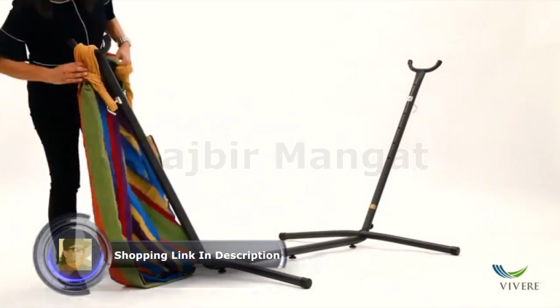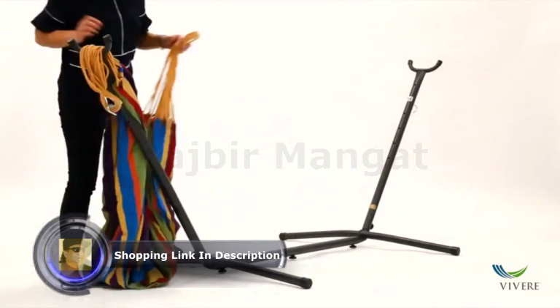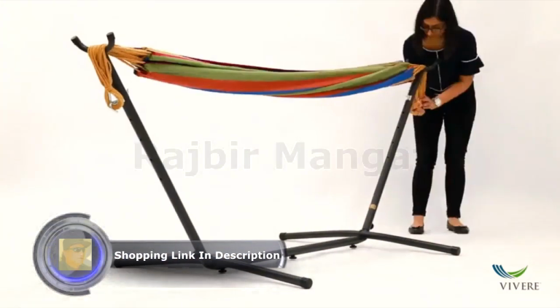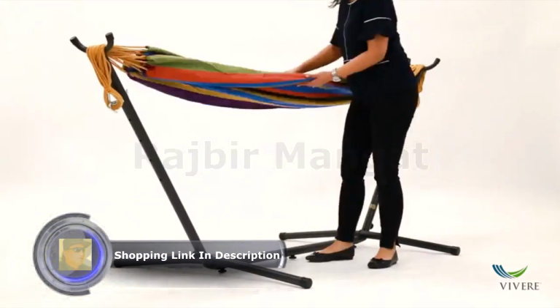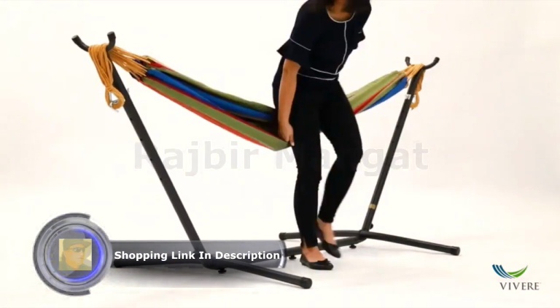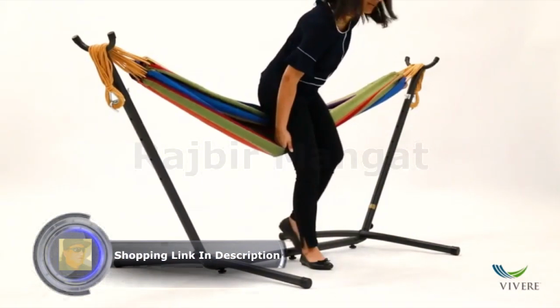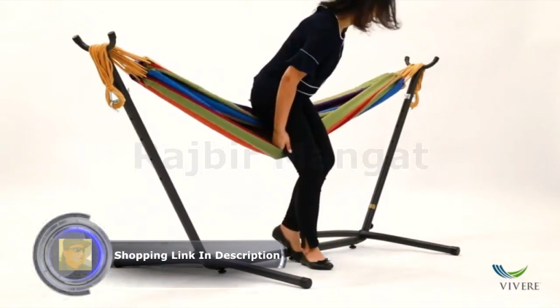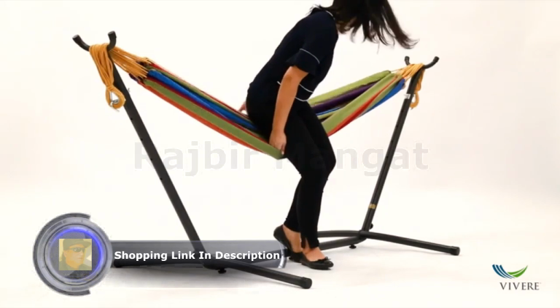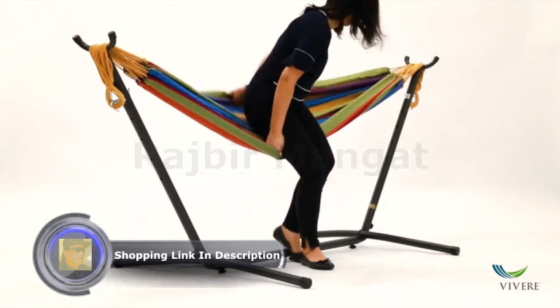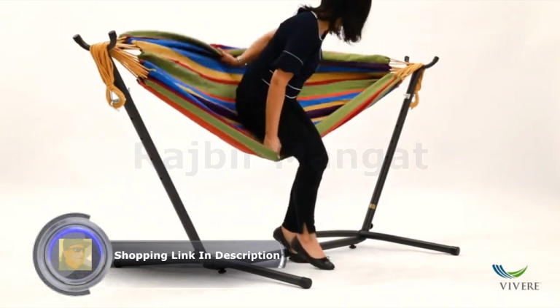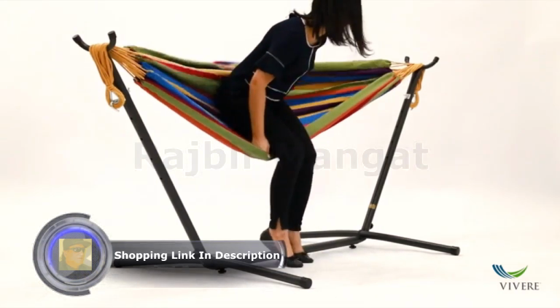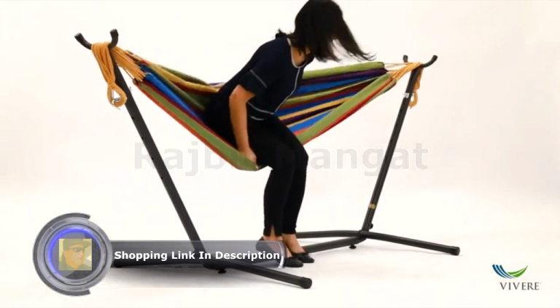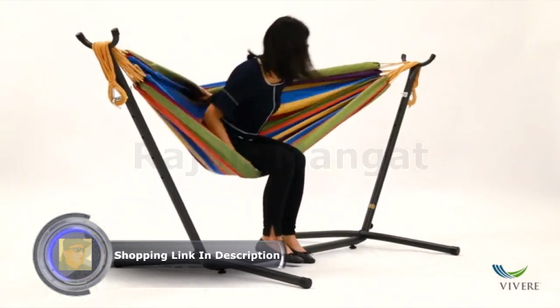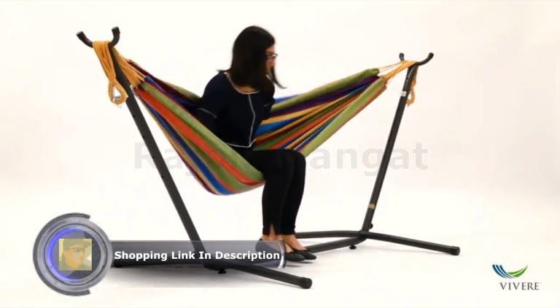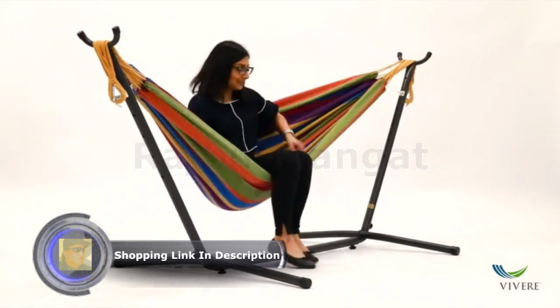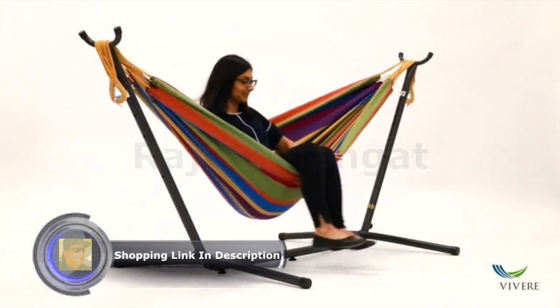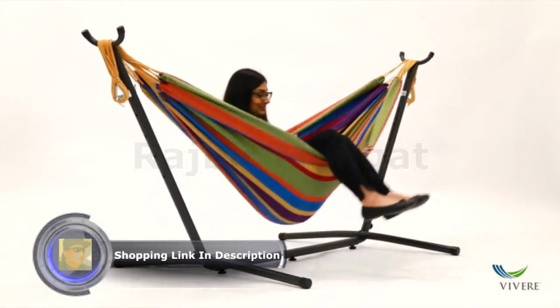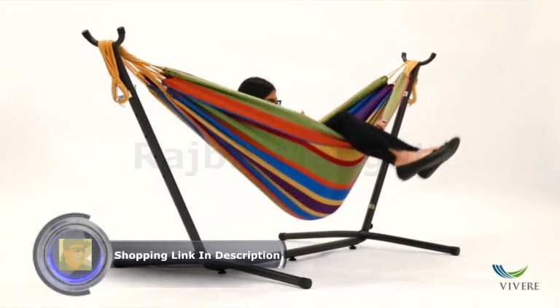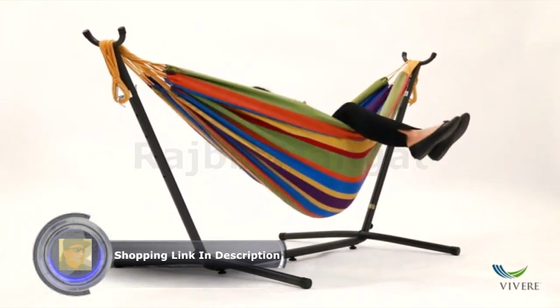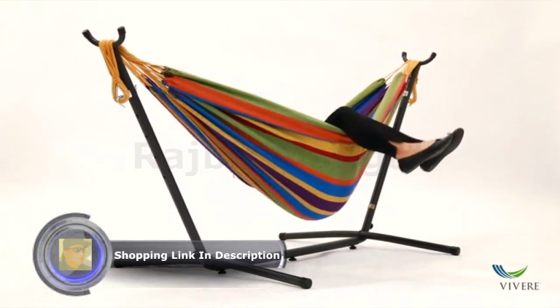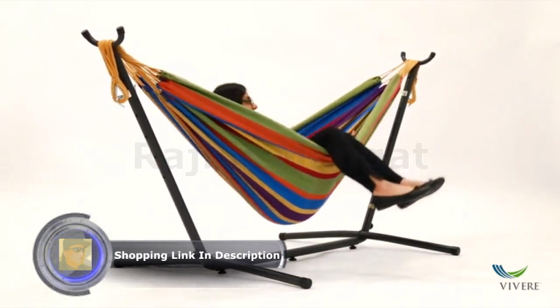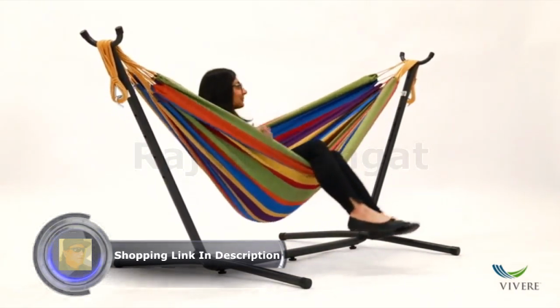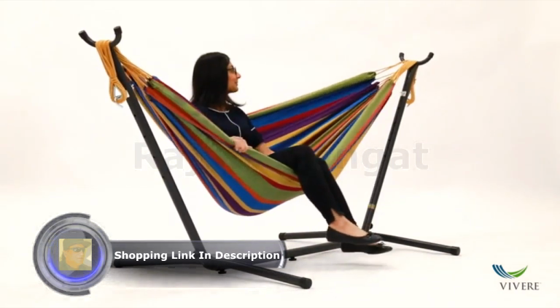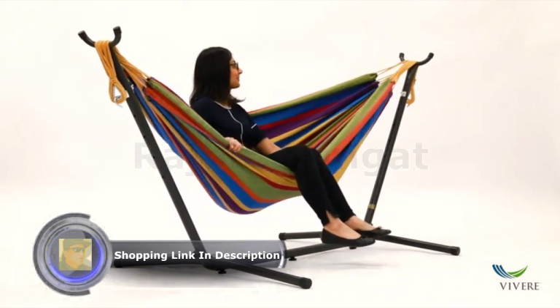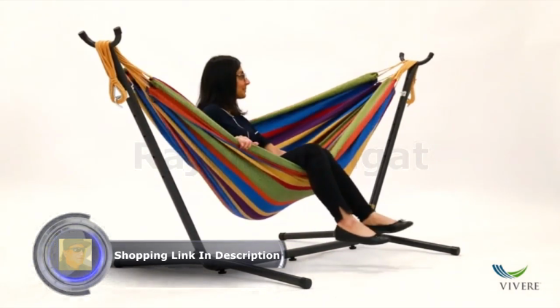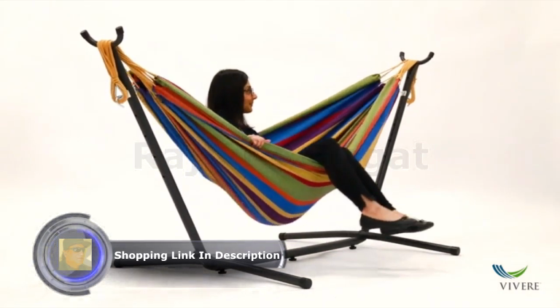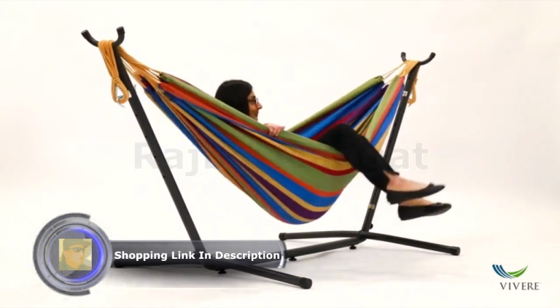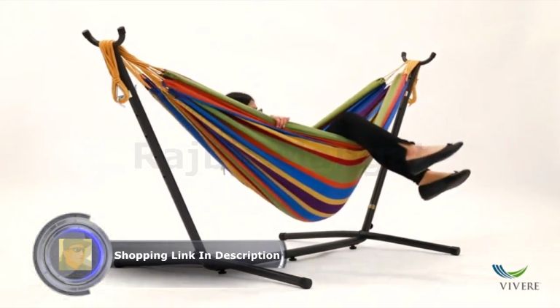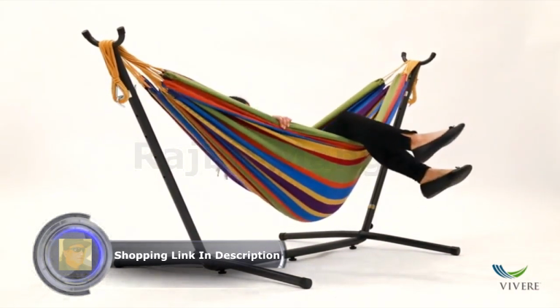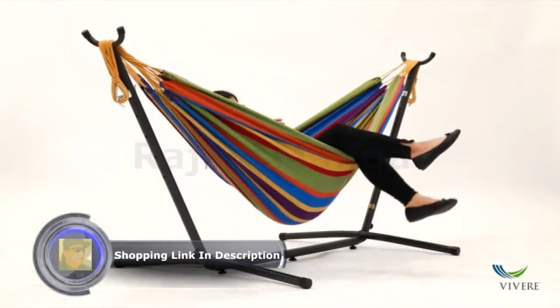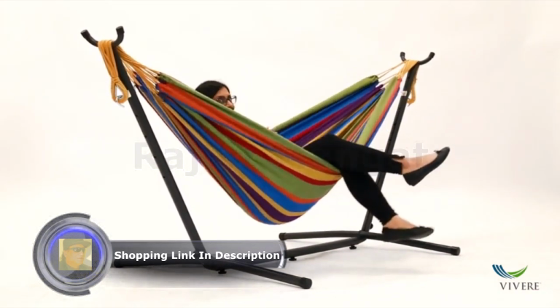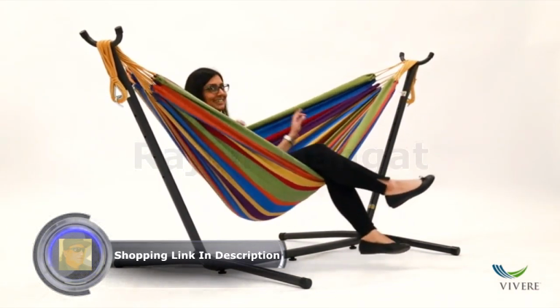Relax alone or with a friend — this combo easily fits 2 people up to 450 pounds.